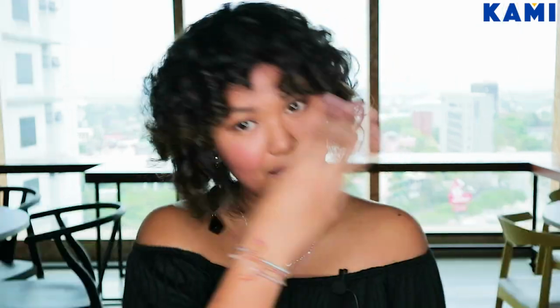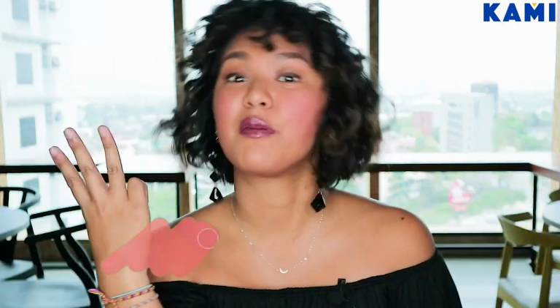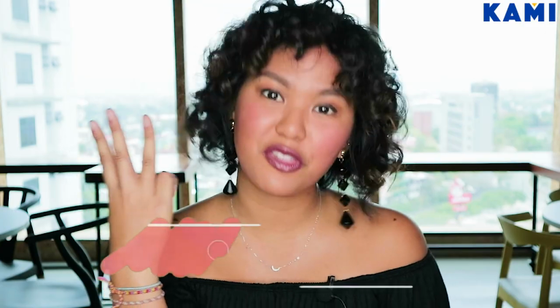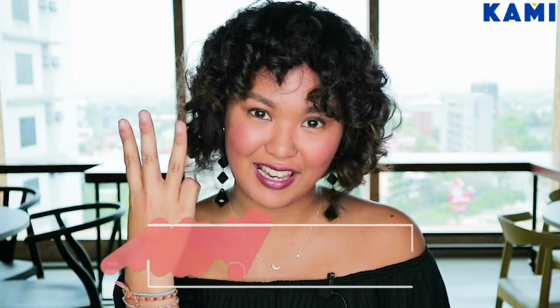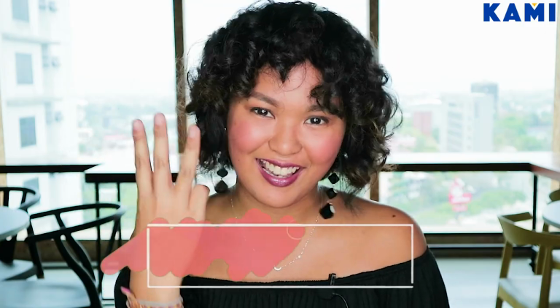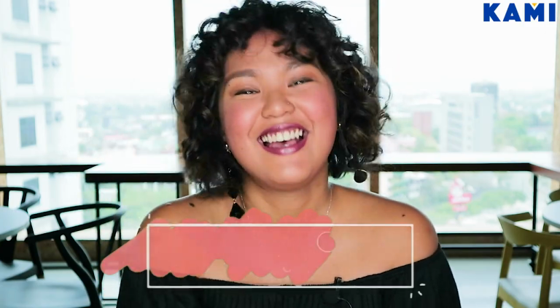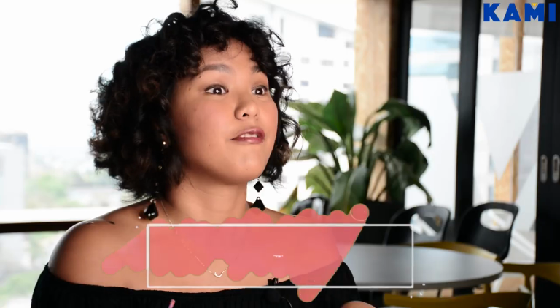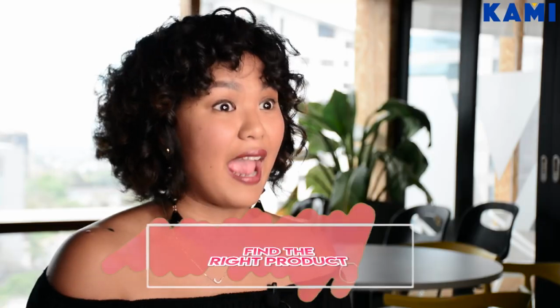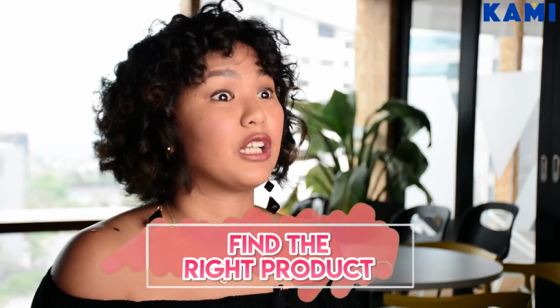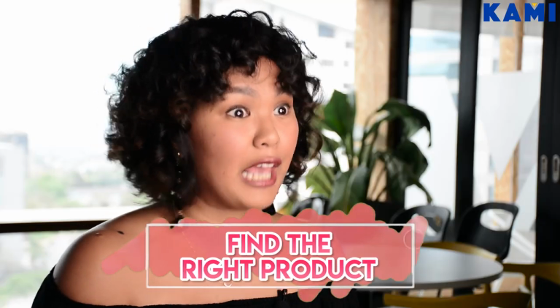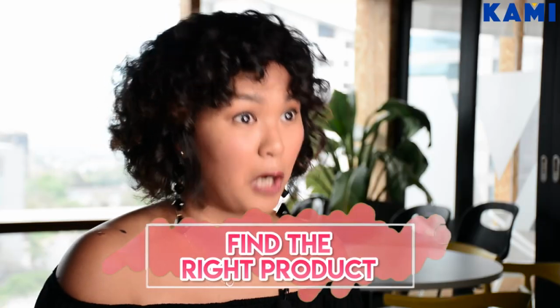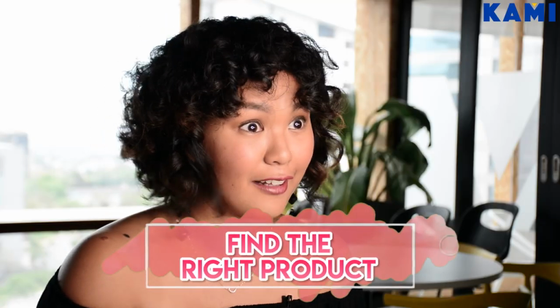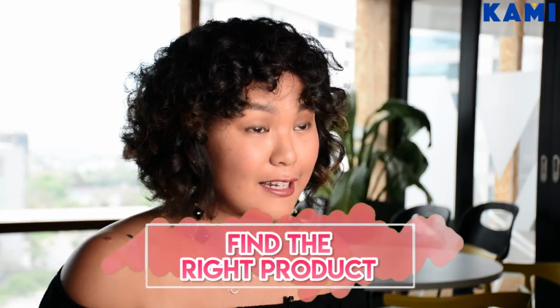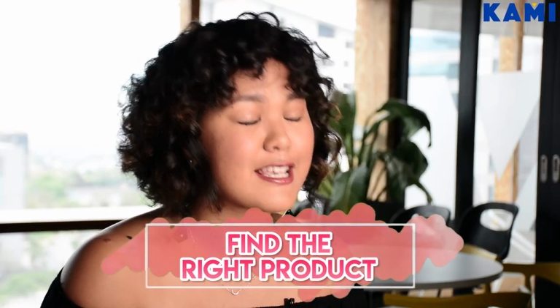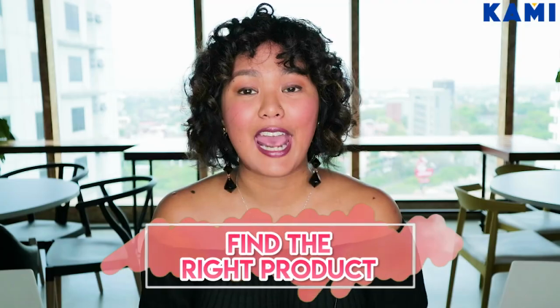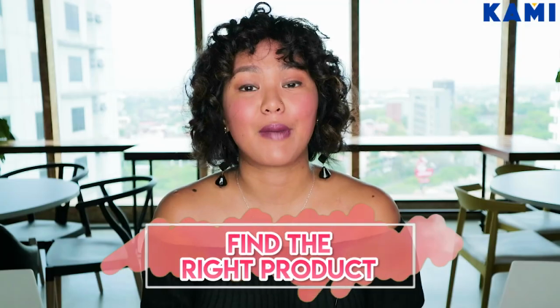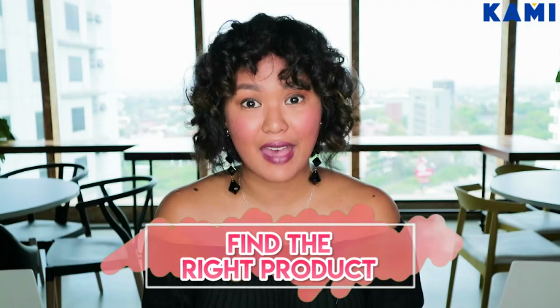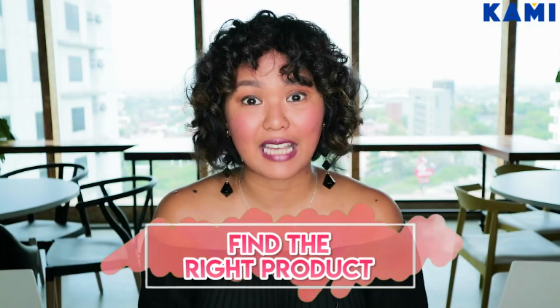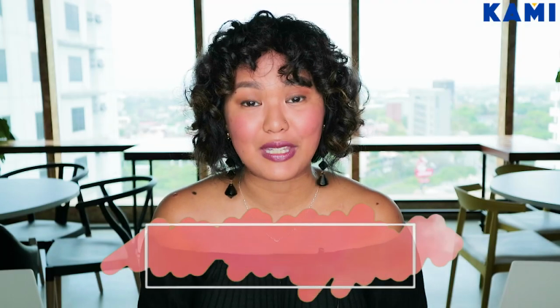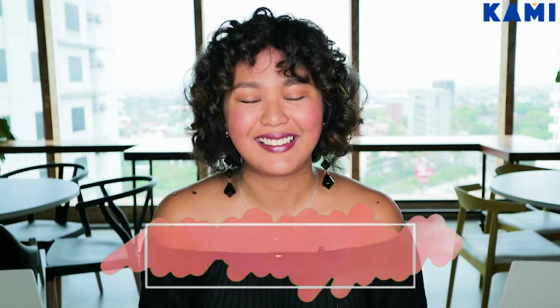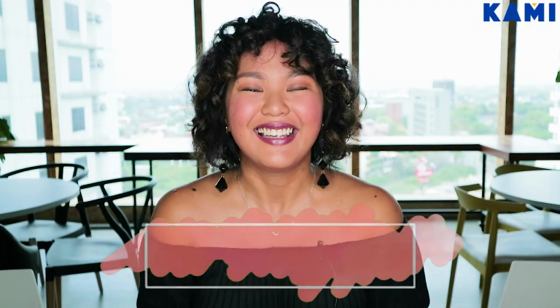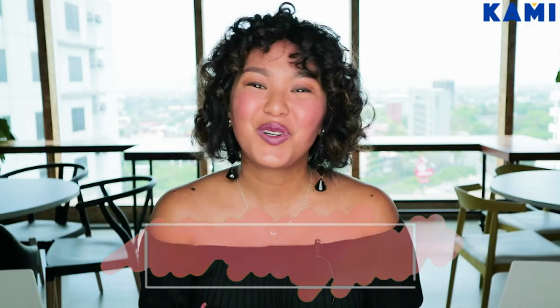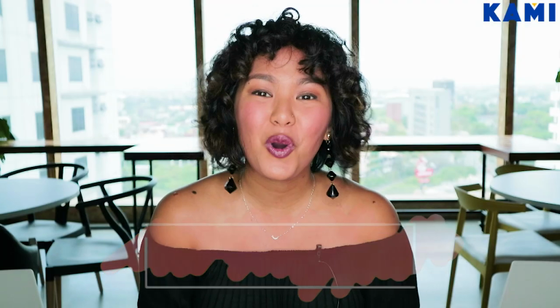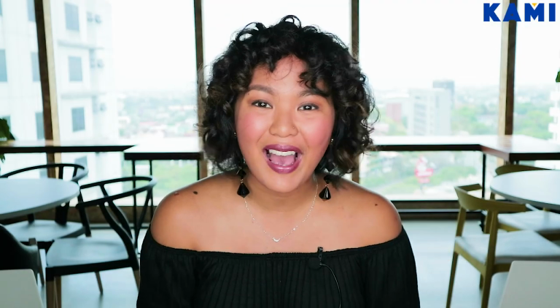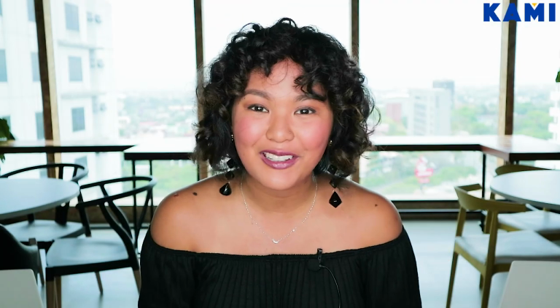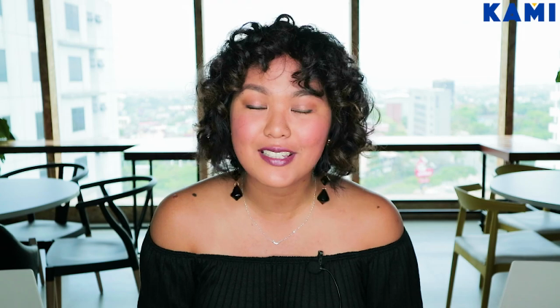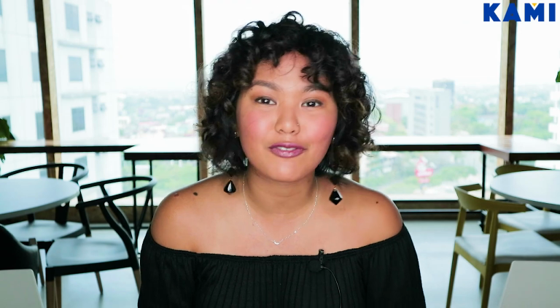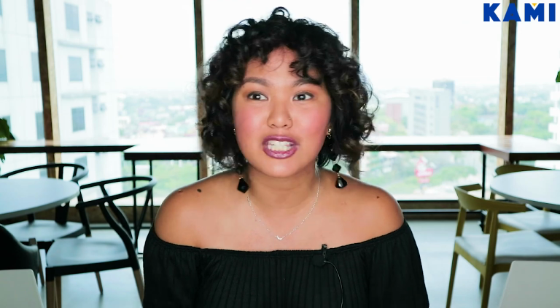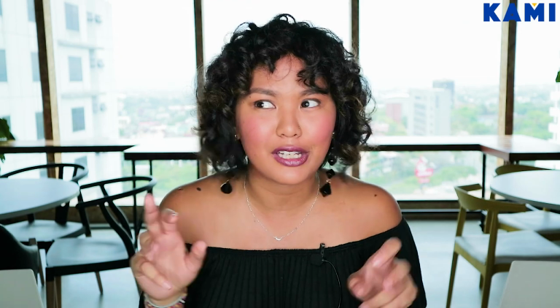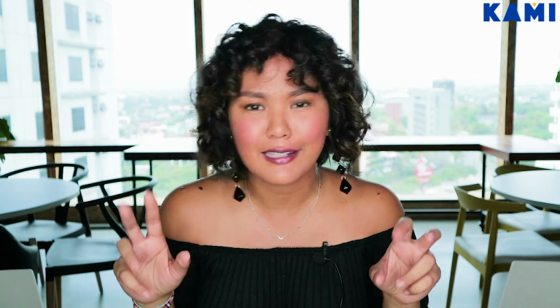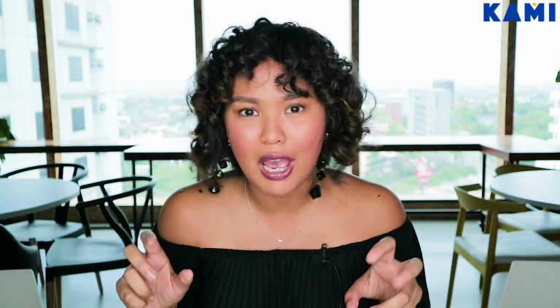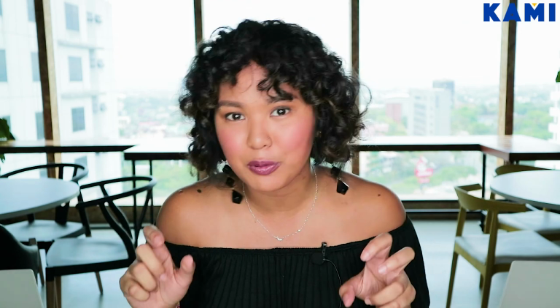Number three, find the right products. And by that, I mean, don't go buying yourself a straightening shampoo.